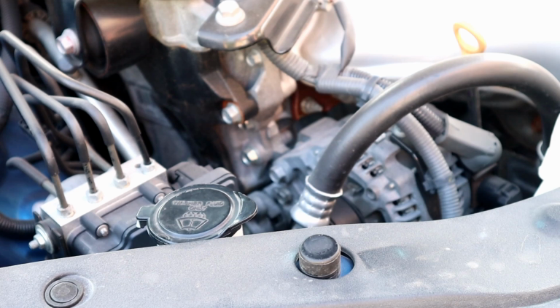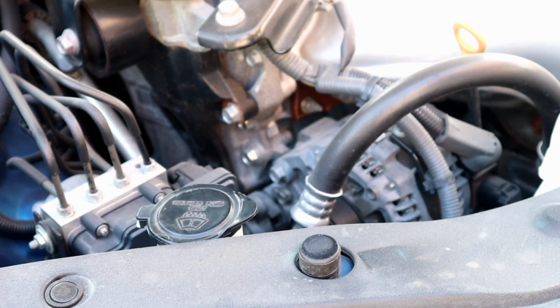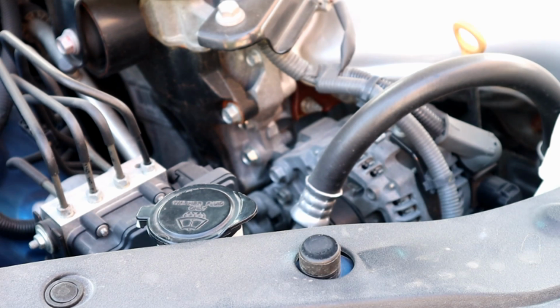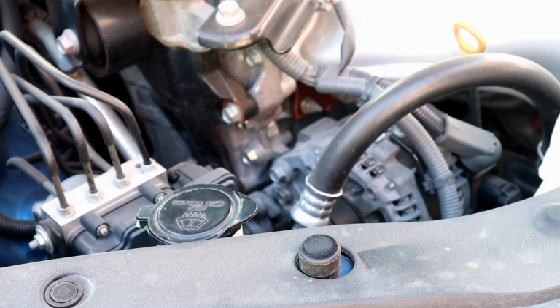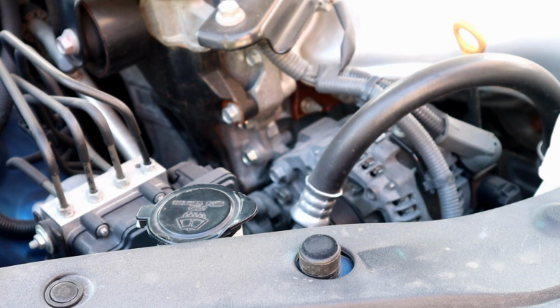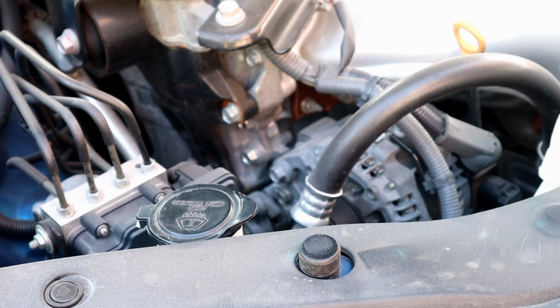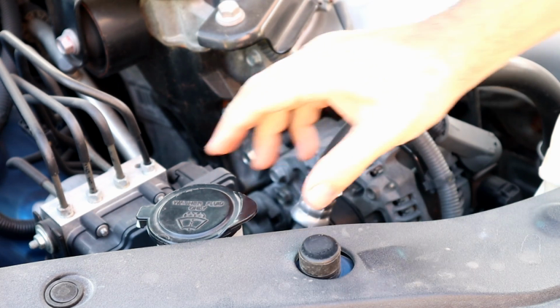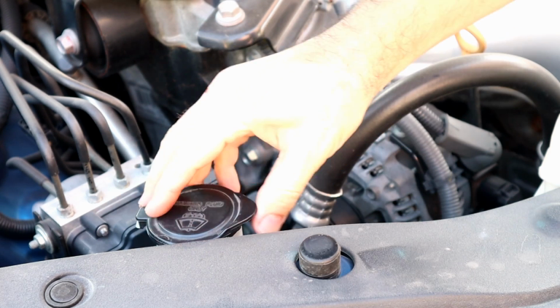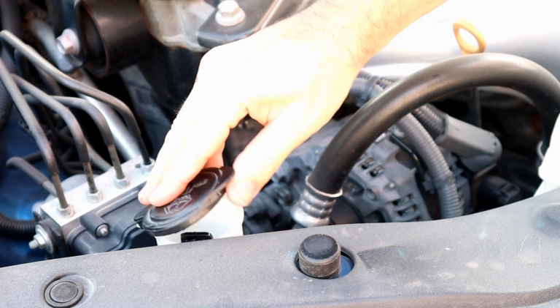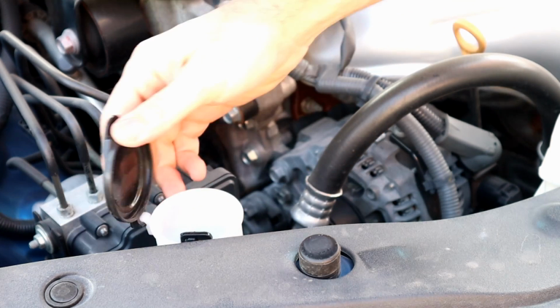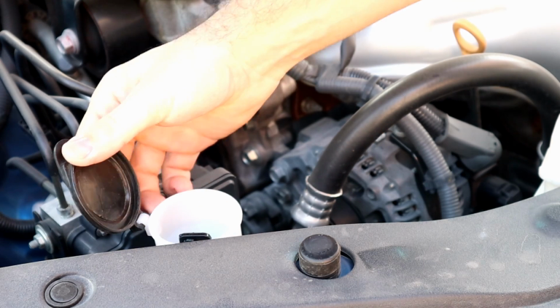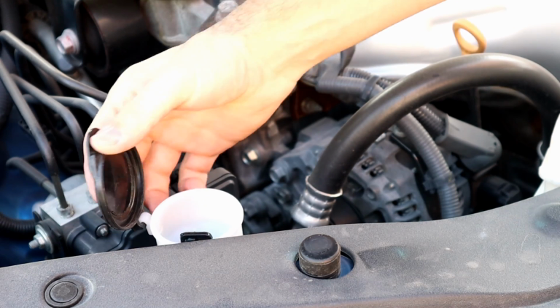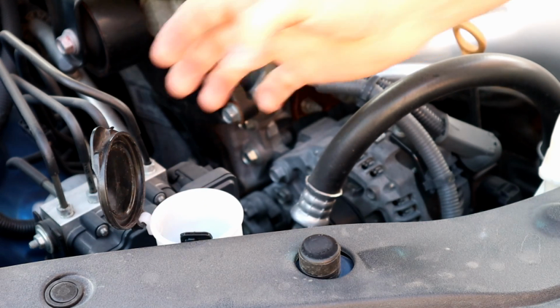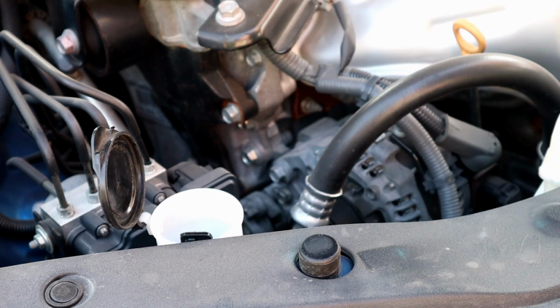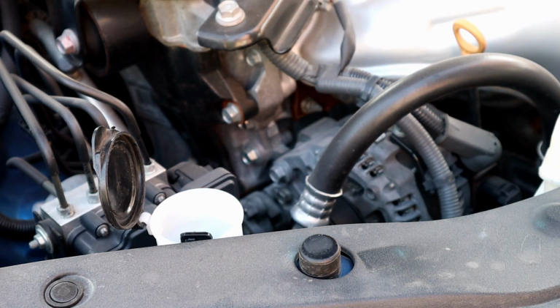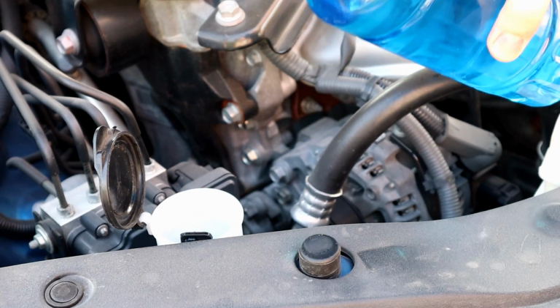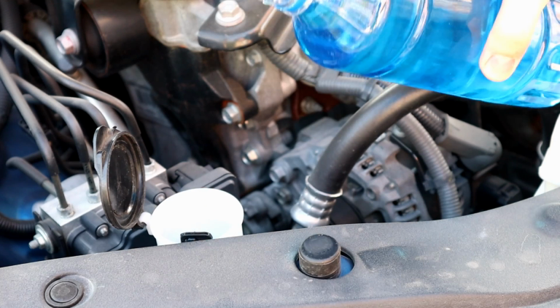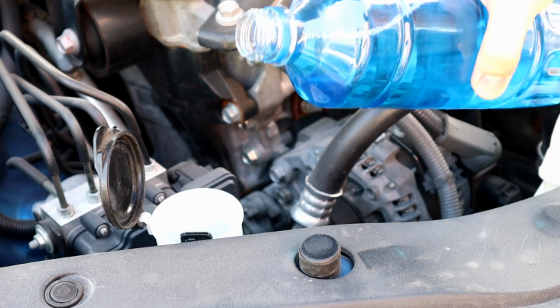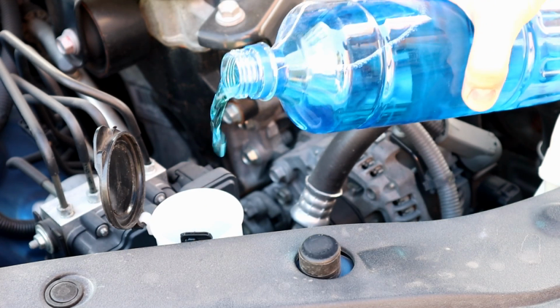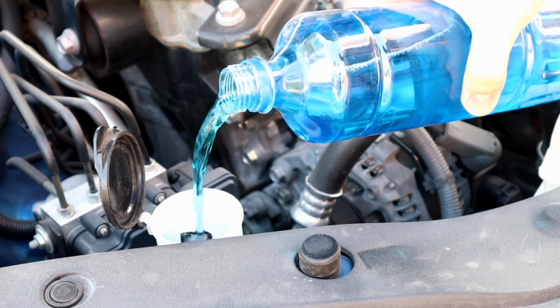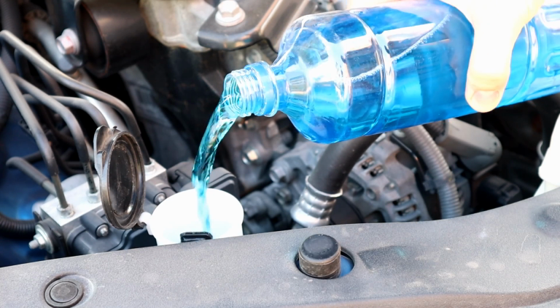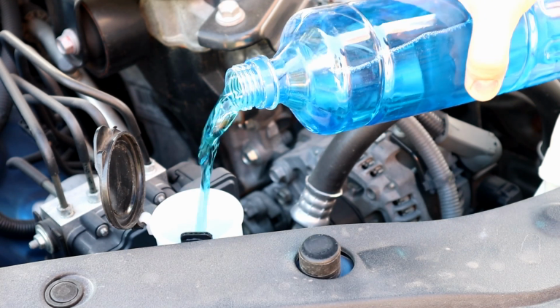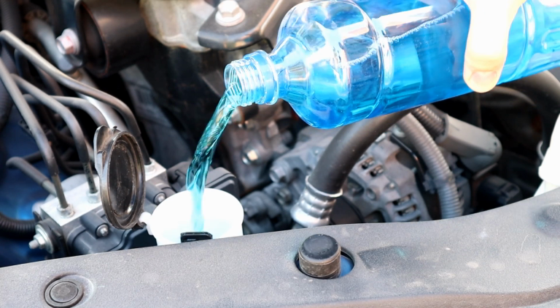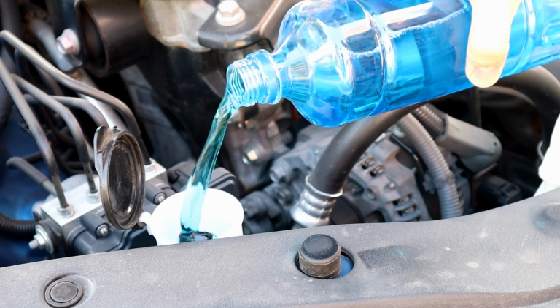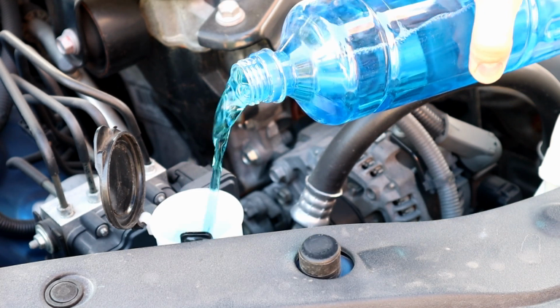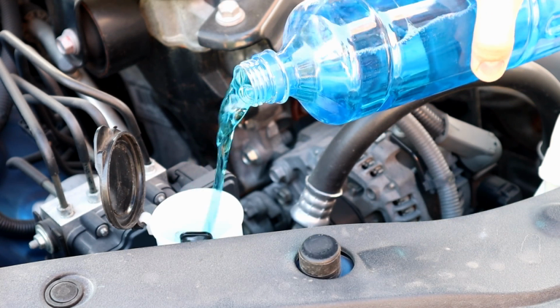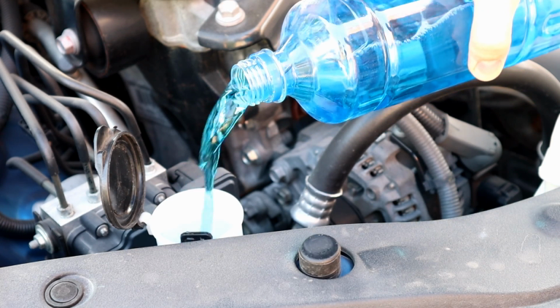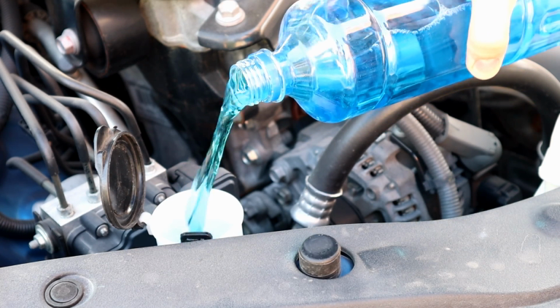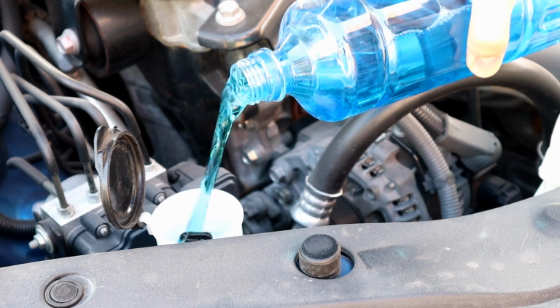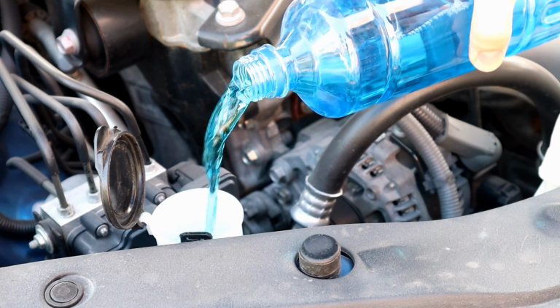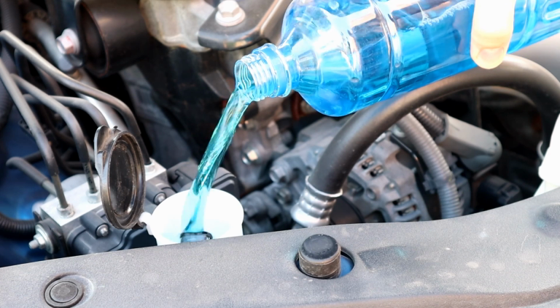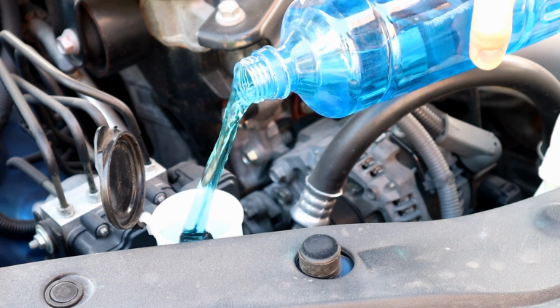Hello, it's Salimek. In today's video, I will show you how to make your own windshield fluid in an easy and inexpensive way.